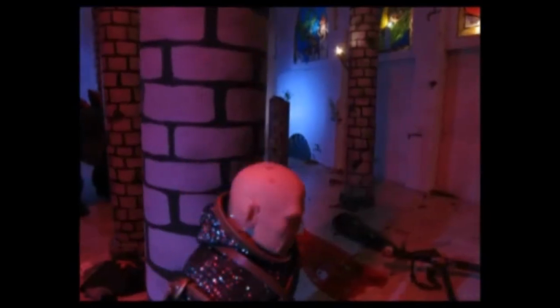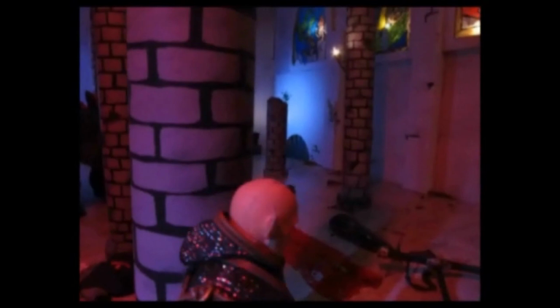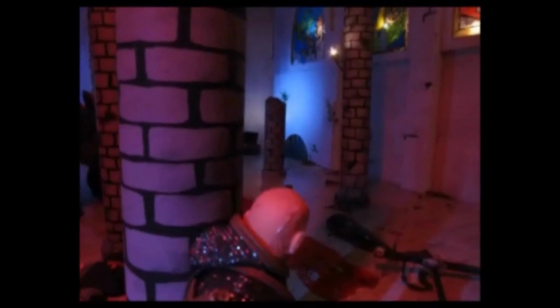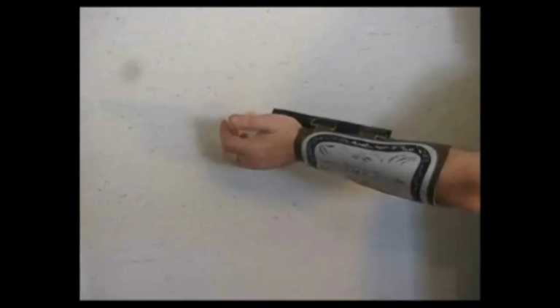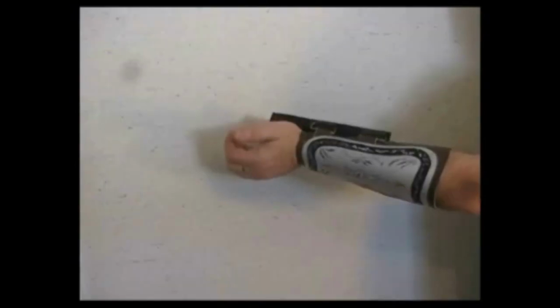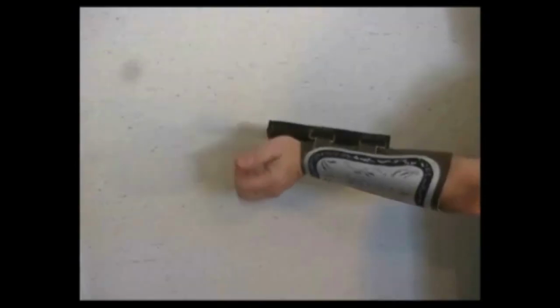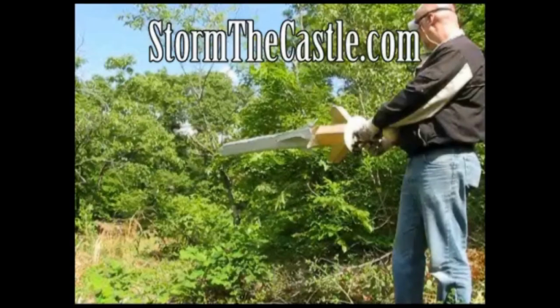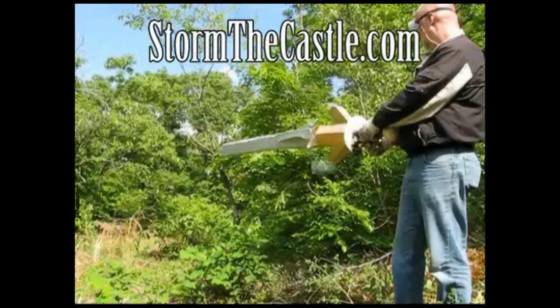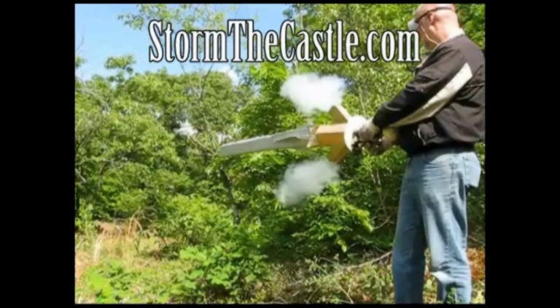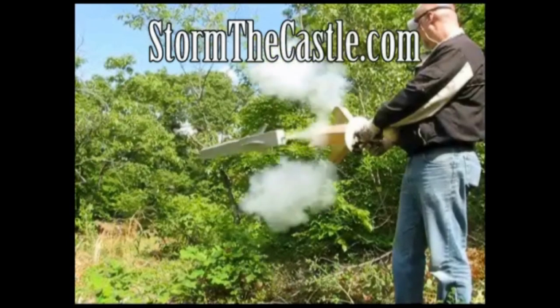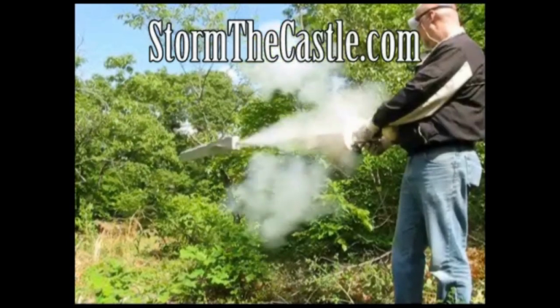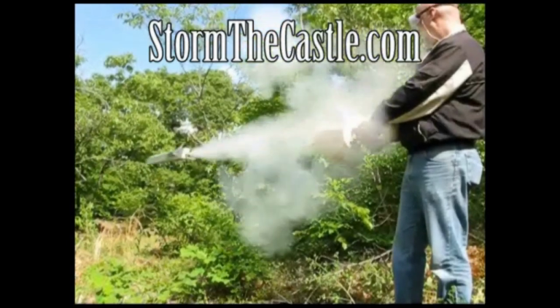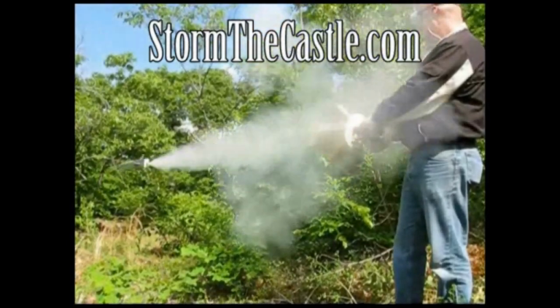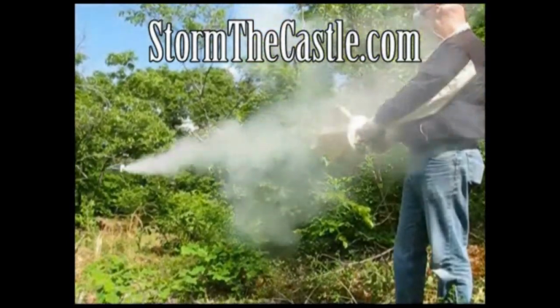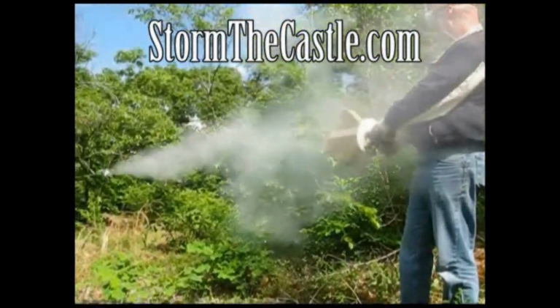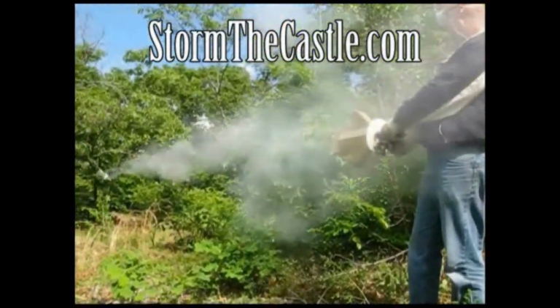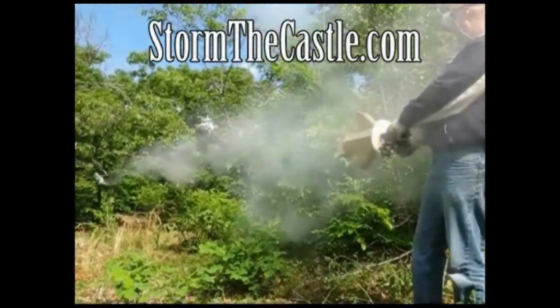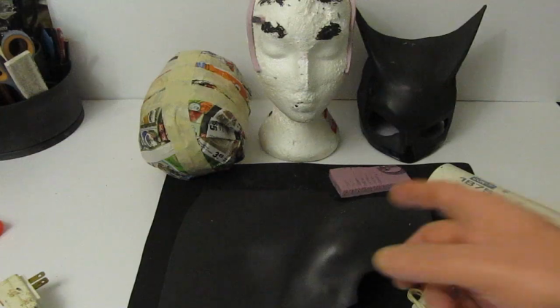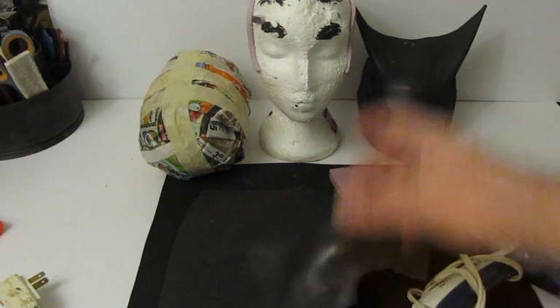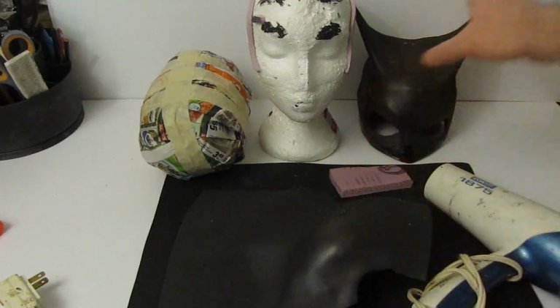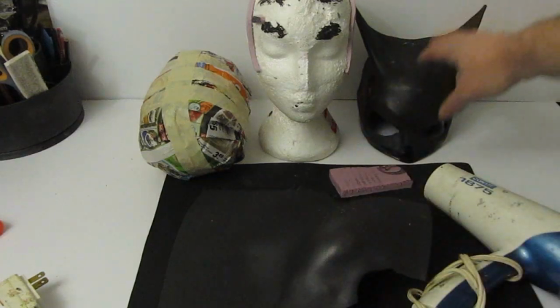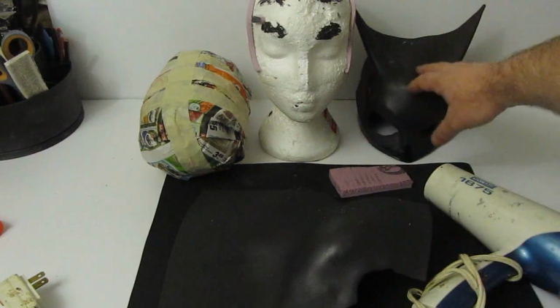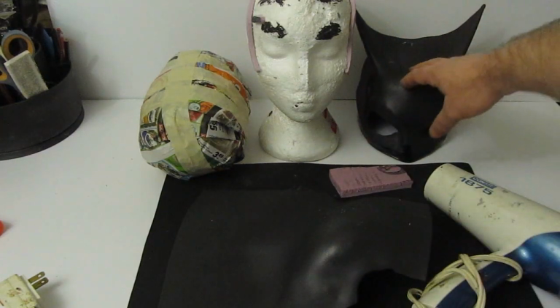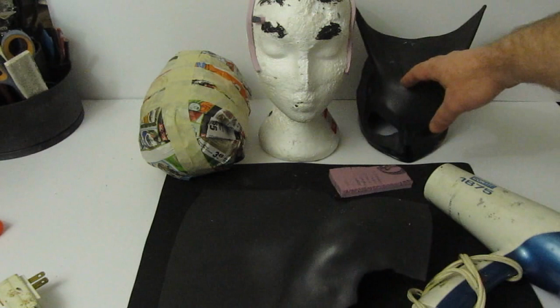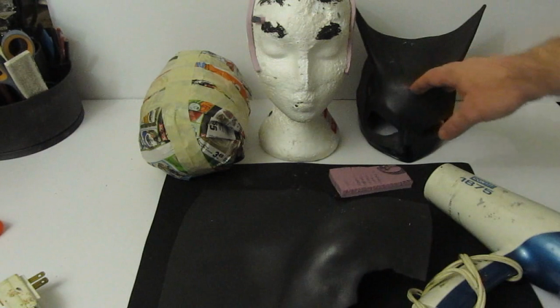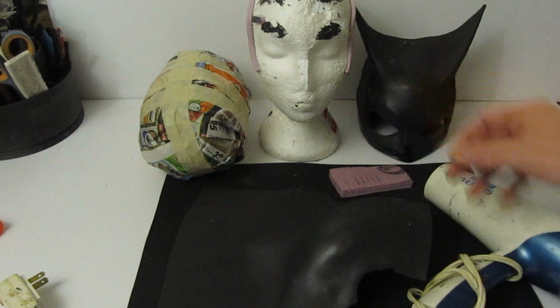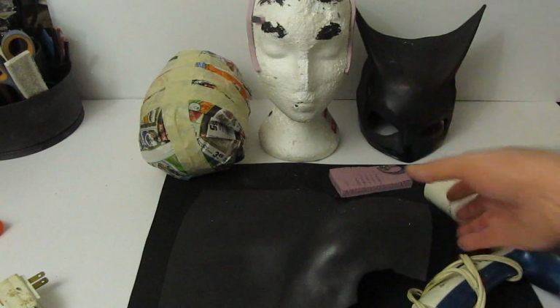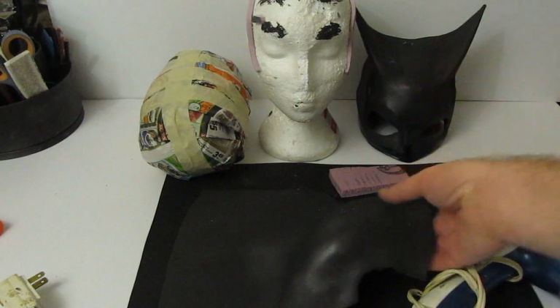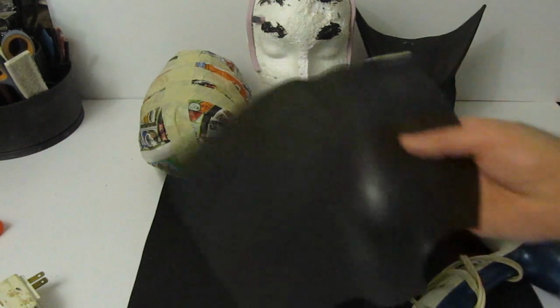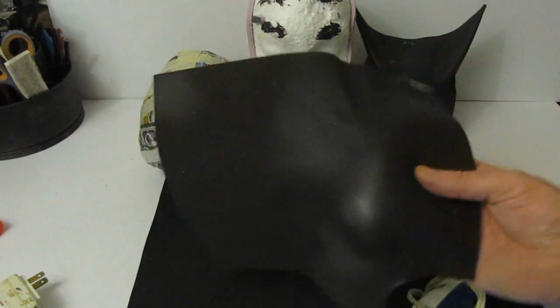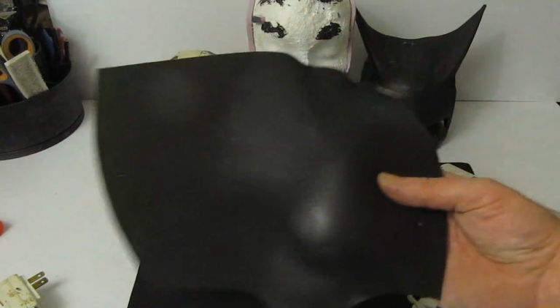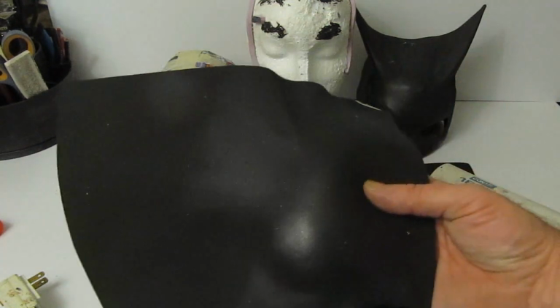I teach you how to feel creation. StormTheCastle.com. Let's make something. Let's make a Batman mask — here are the basic supplies.